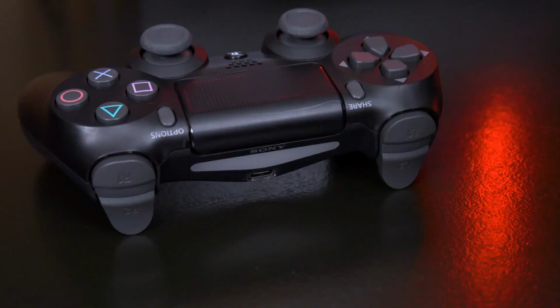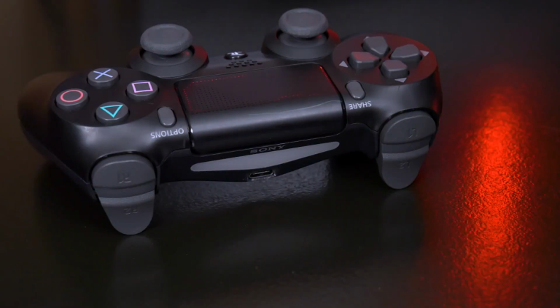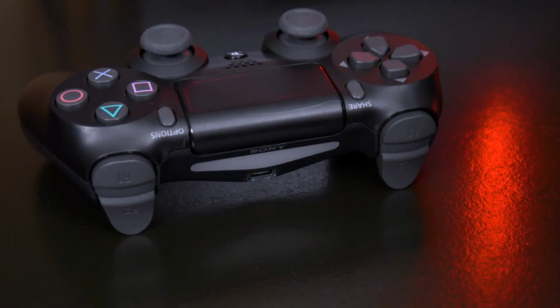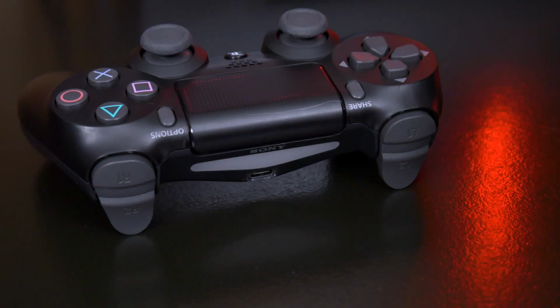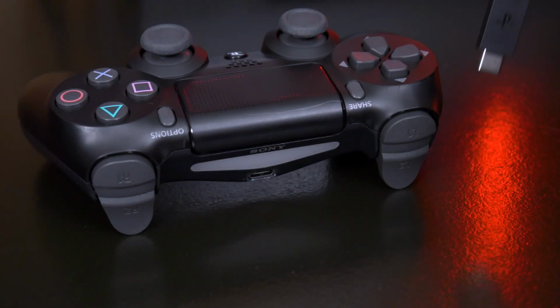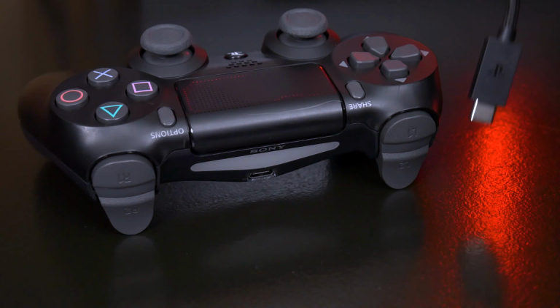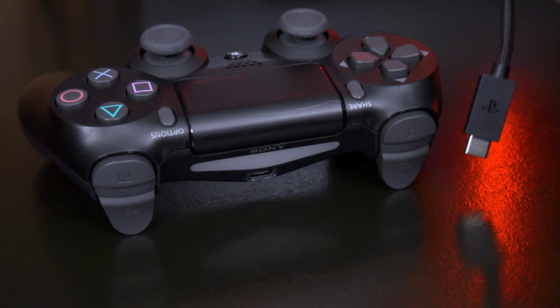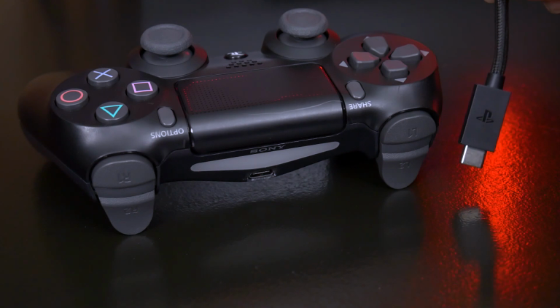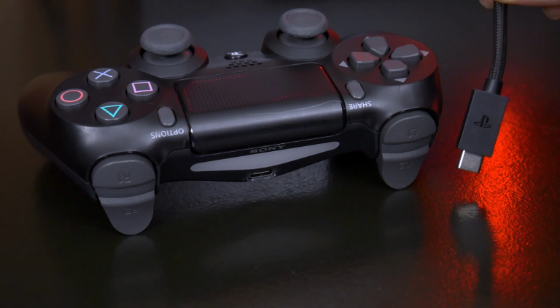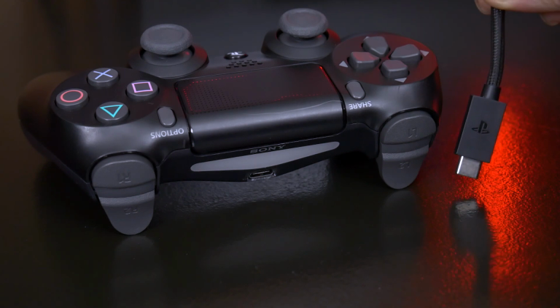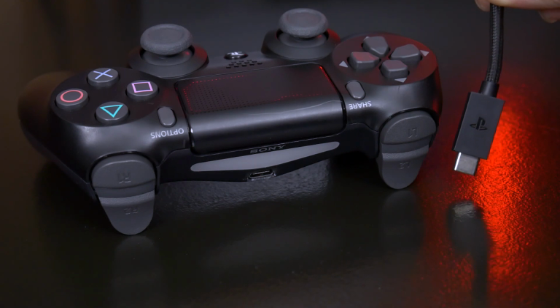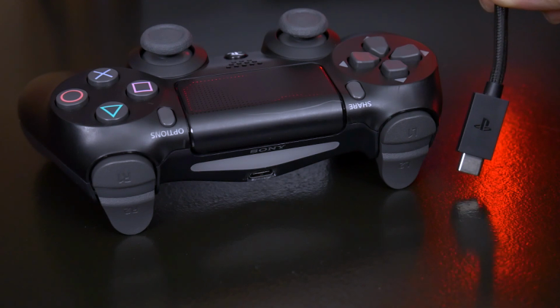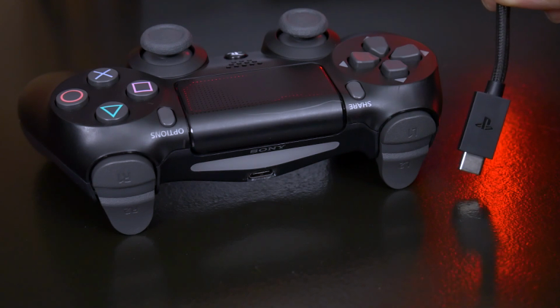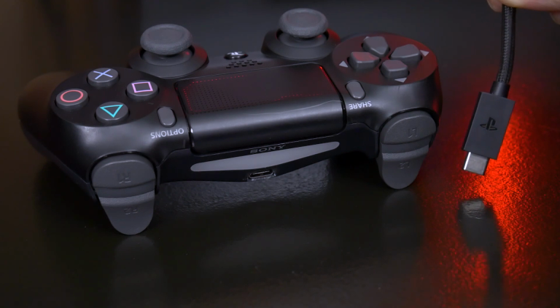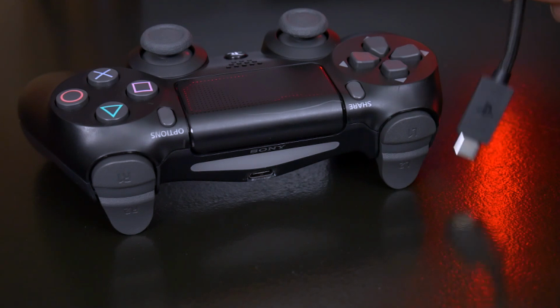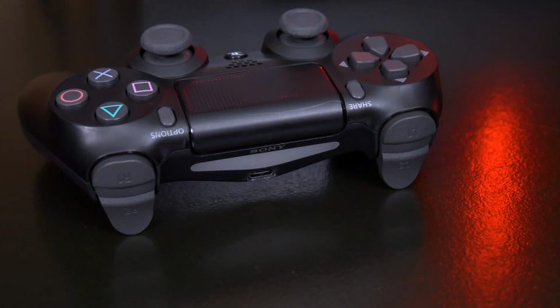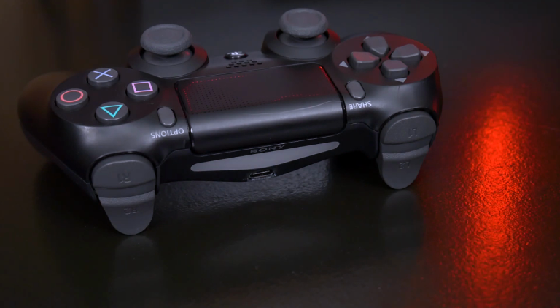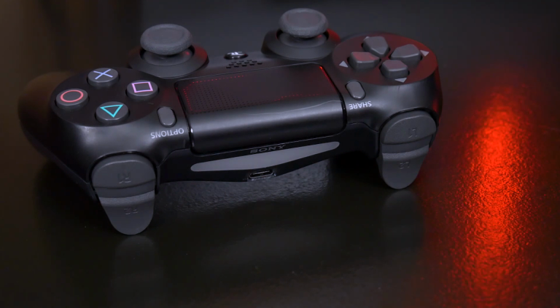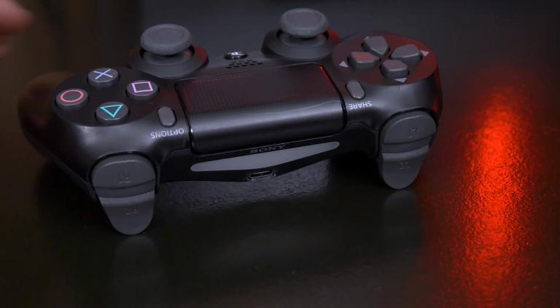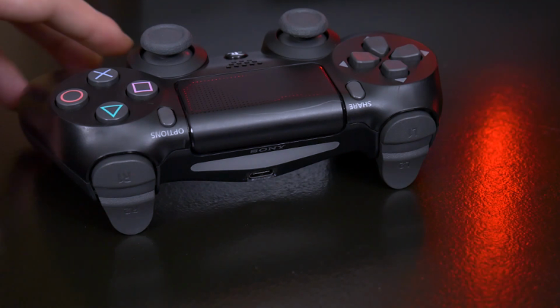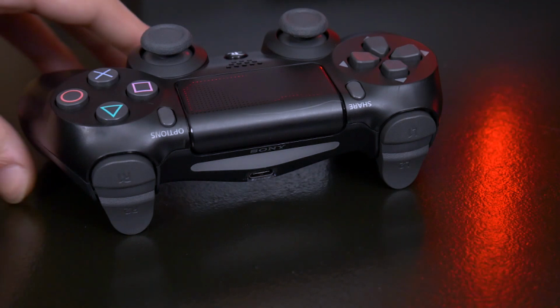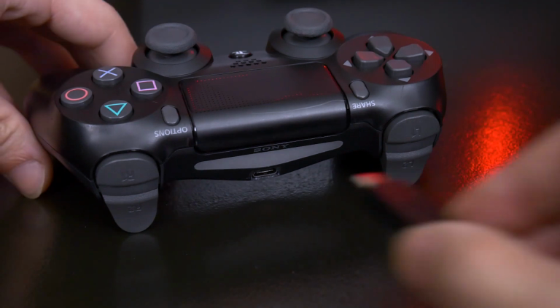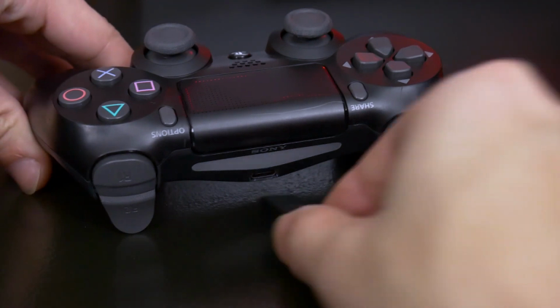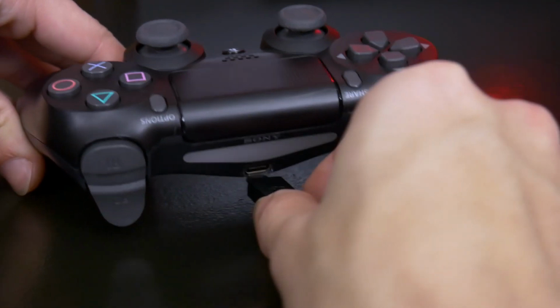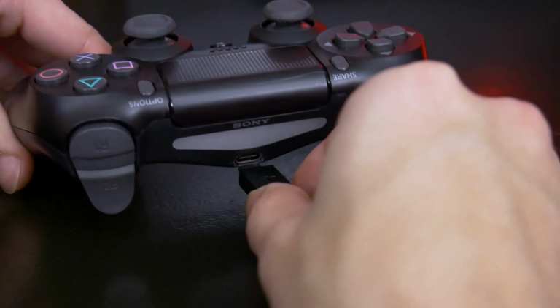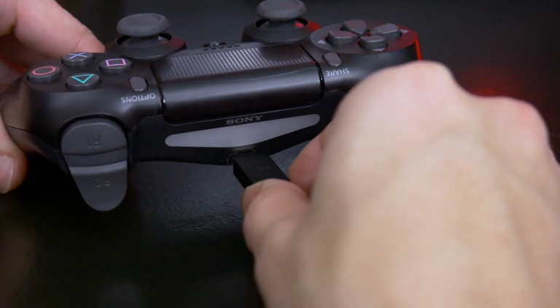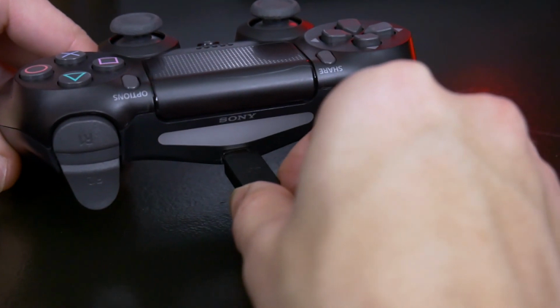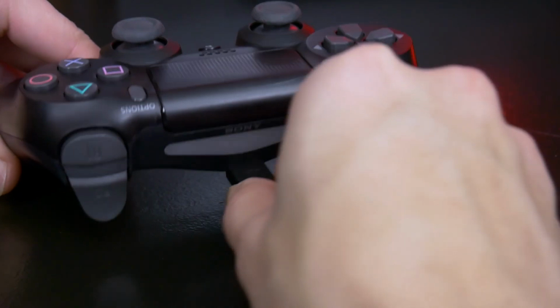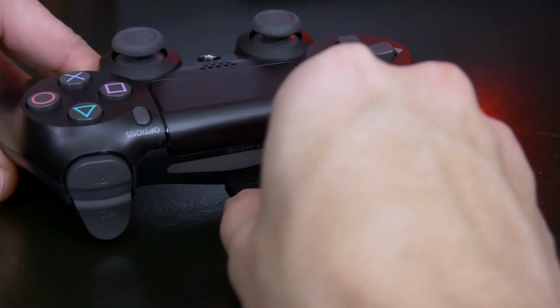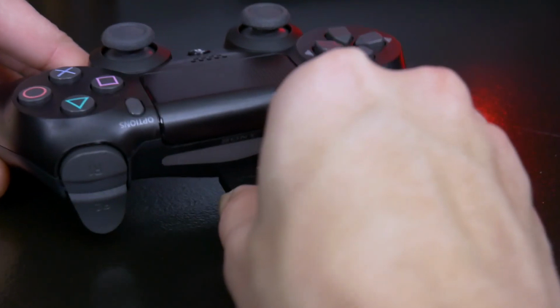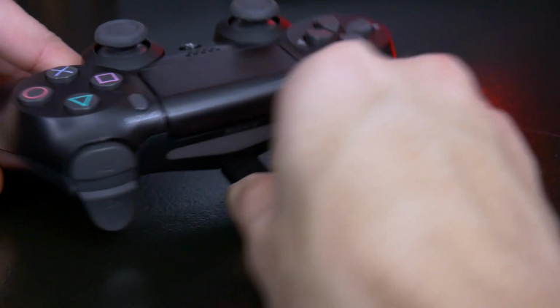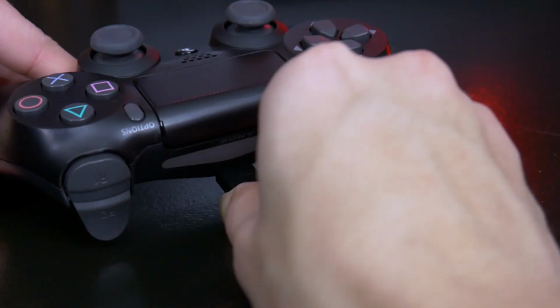However, if you had a faulty micro USB port on your DualShock 4, you could, if you wanted to, switch over to USB-C.